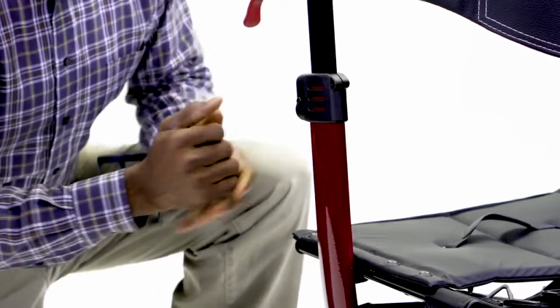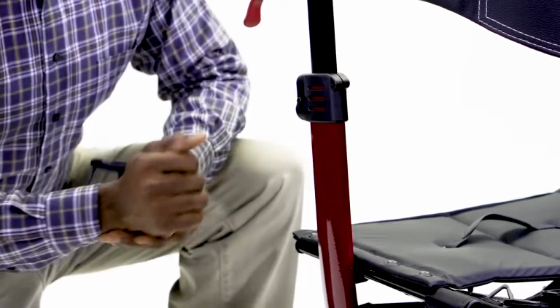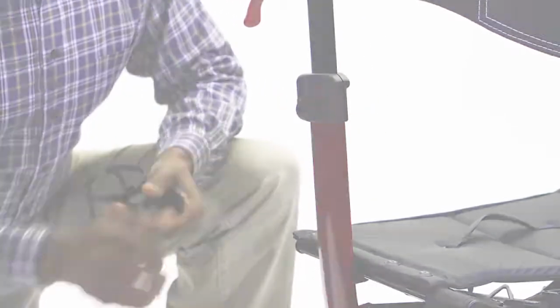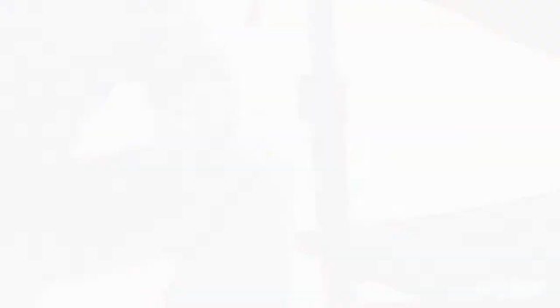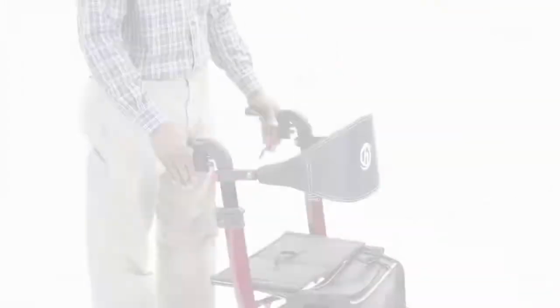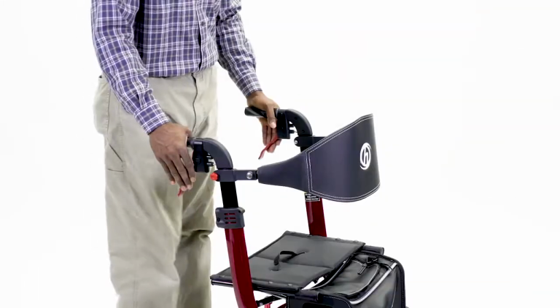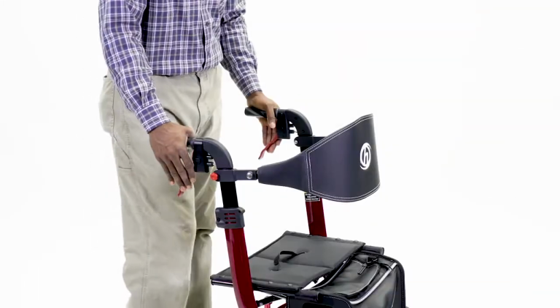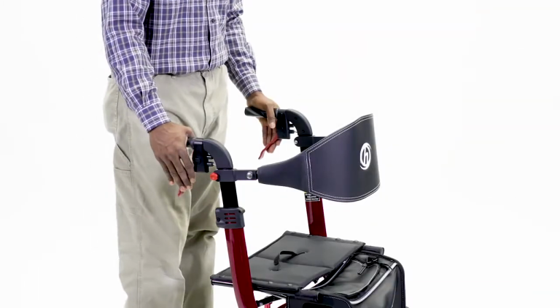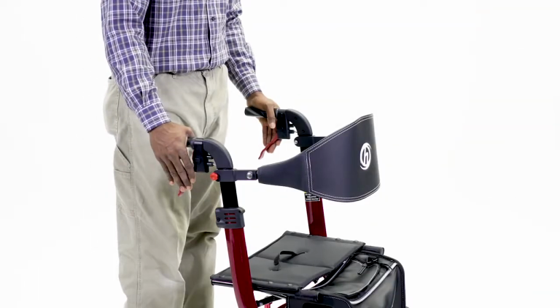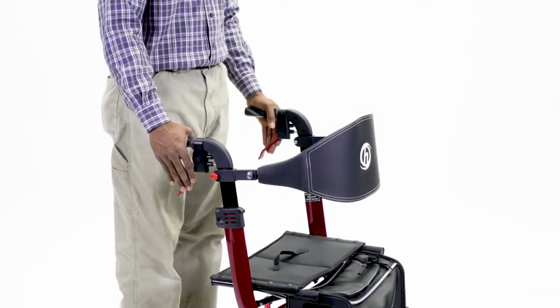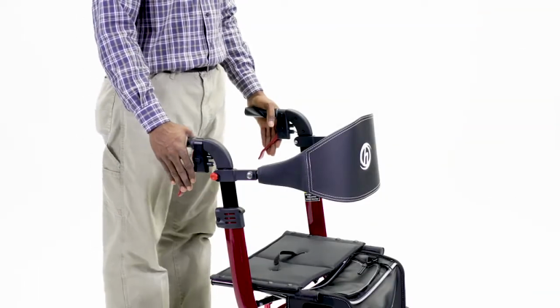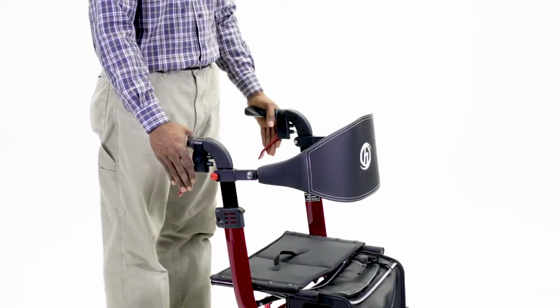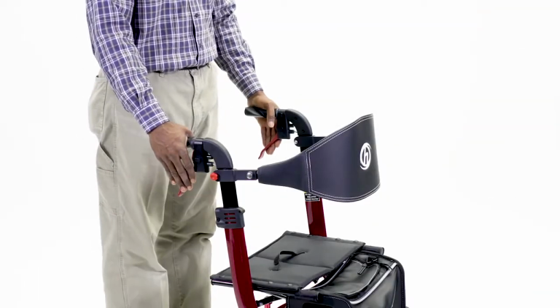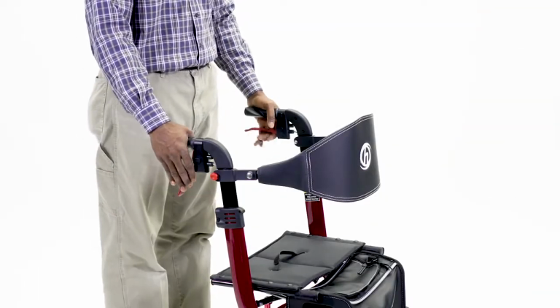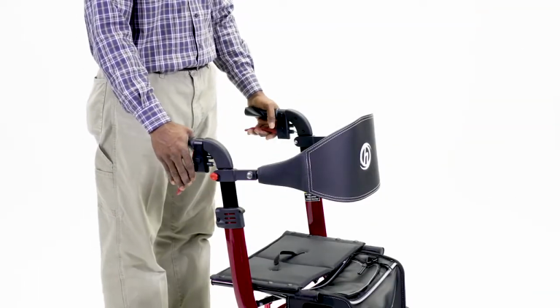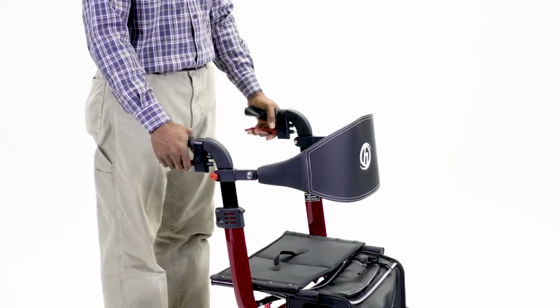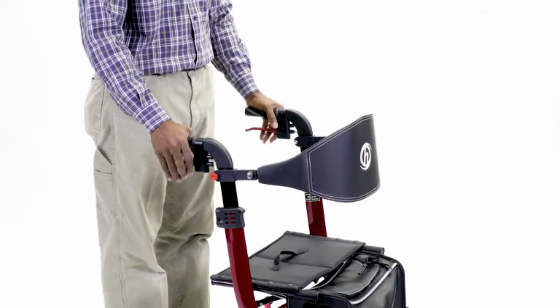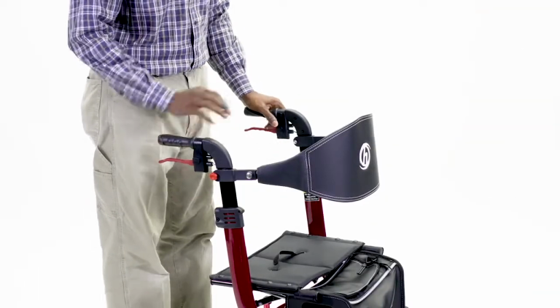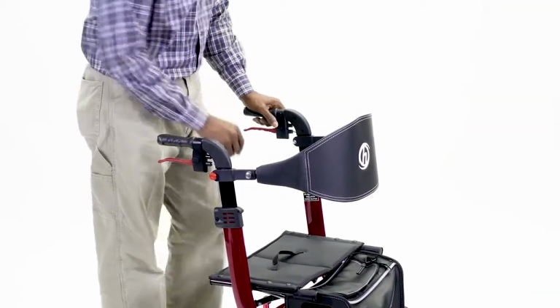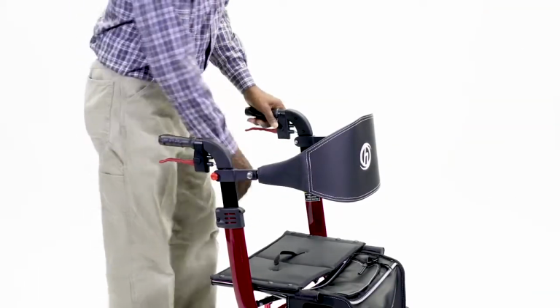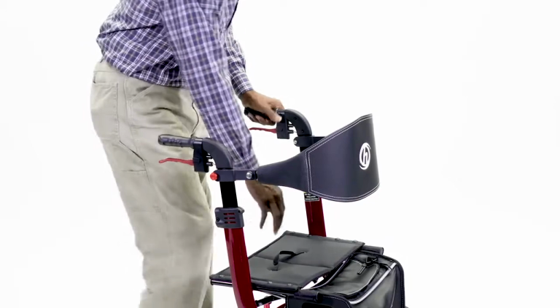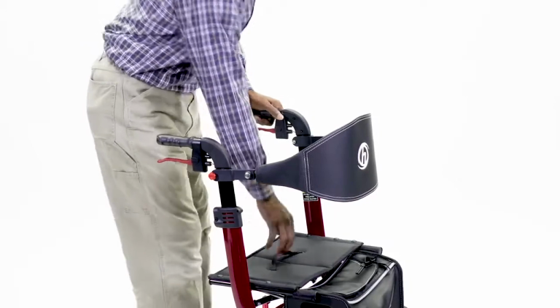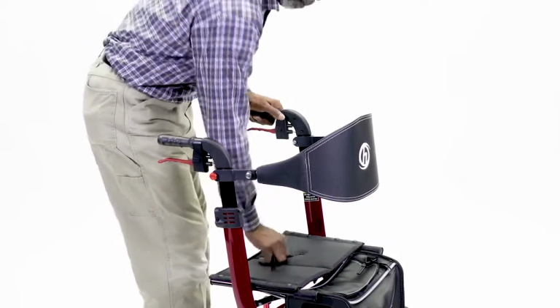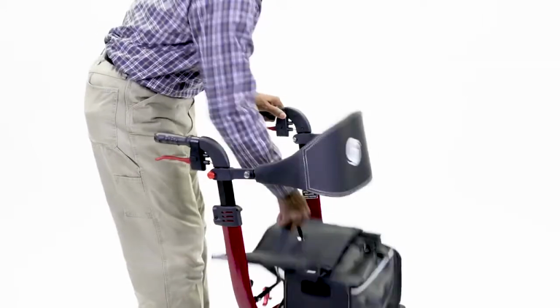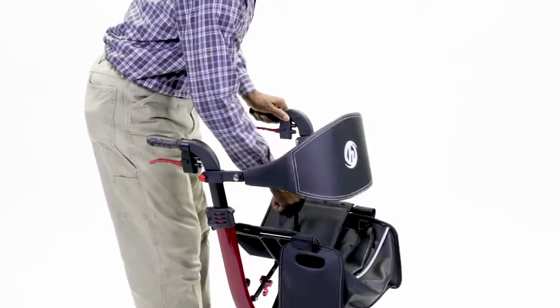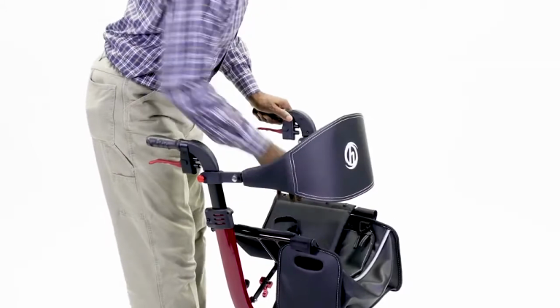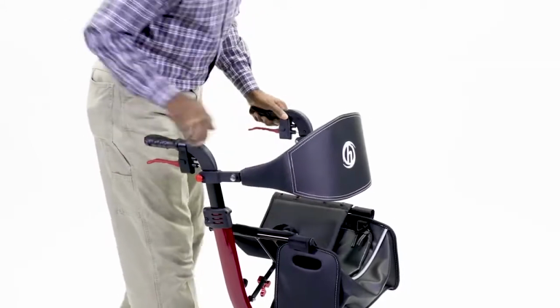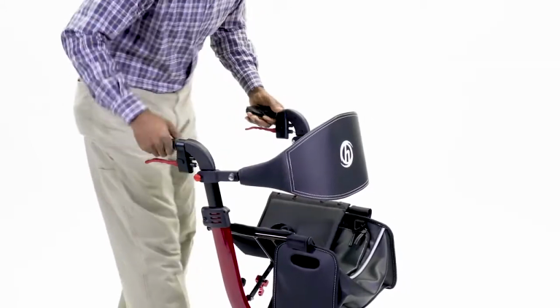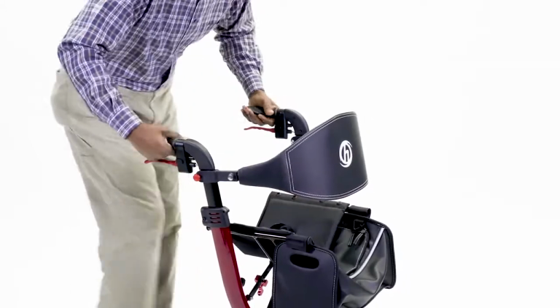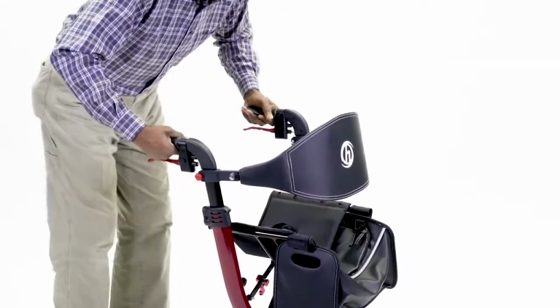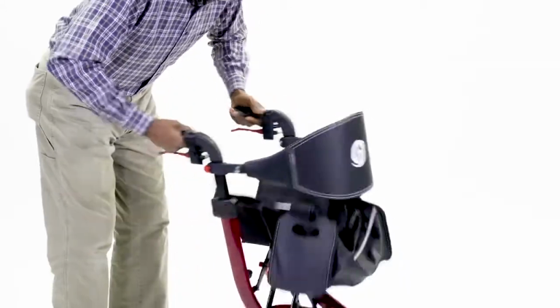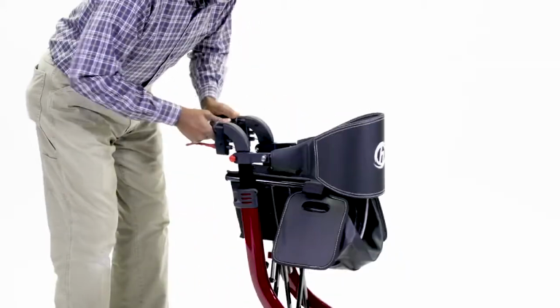Step 1: Push the brake handle up. Step 2: Pull the seat up to collapse the unit.